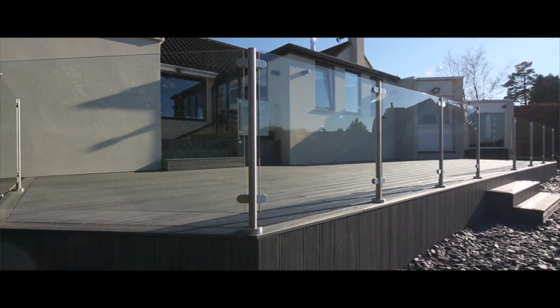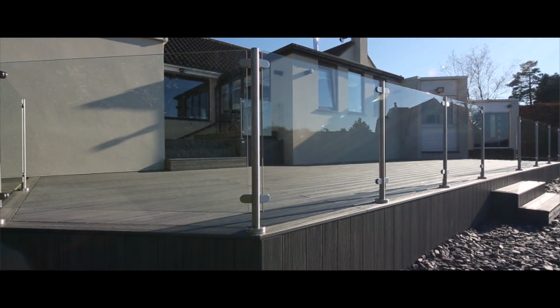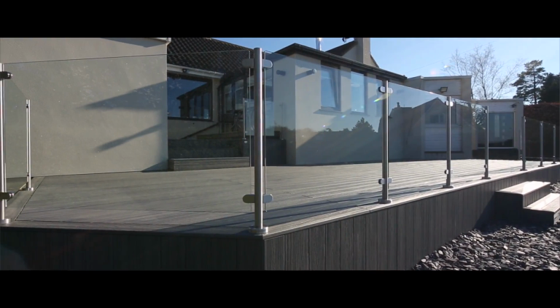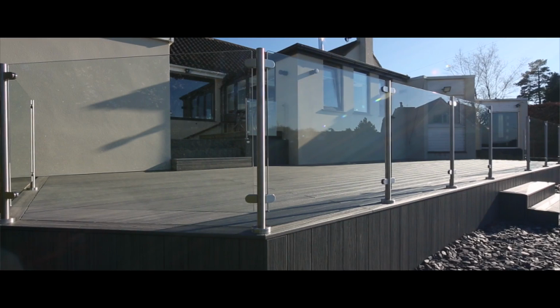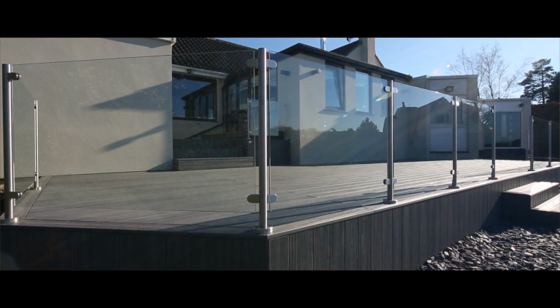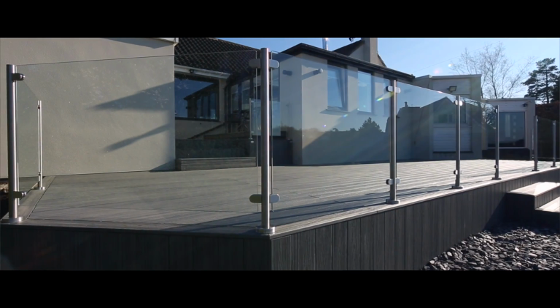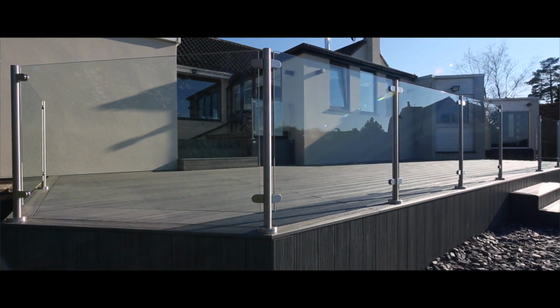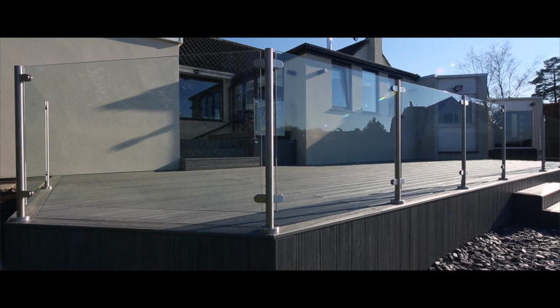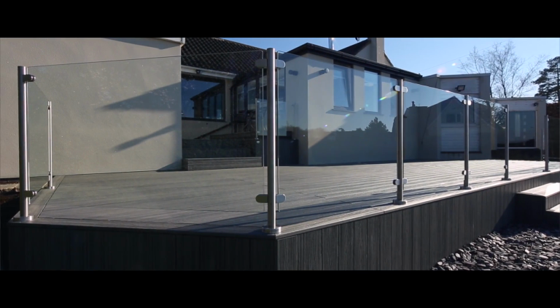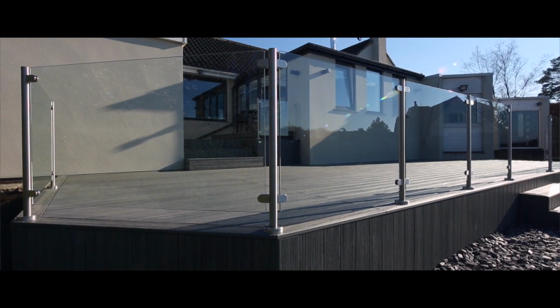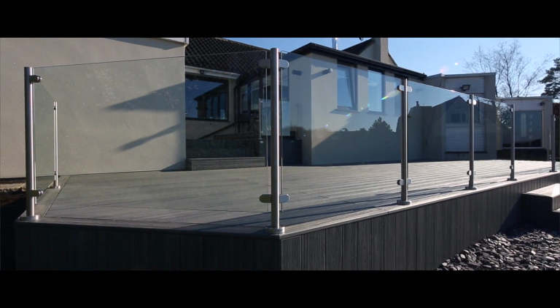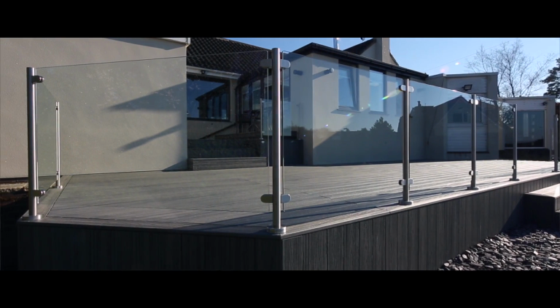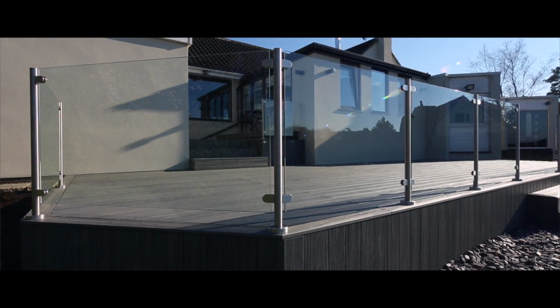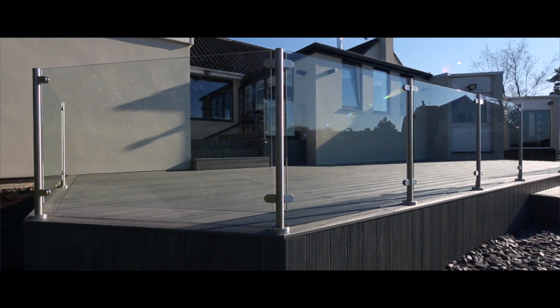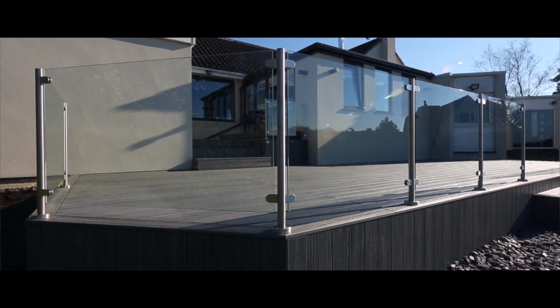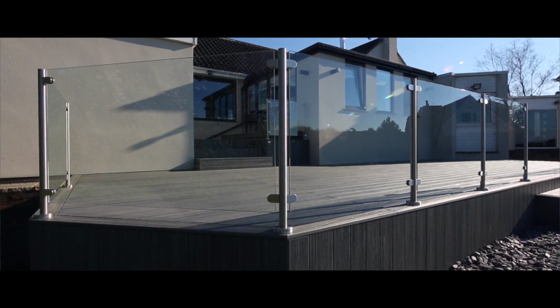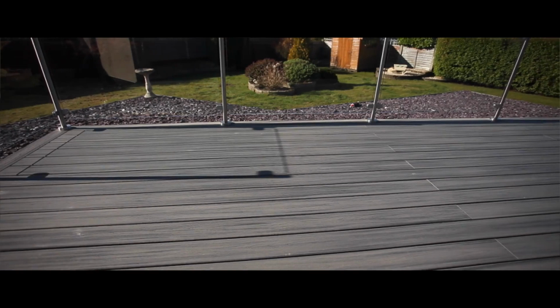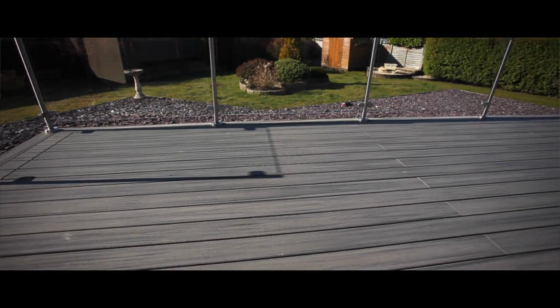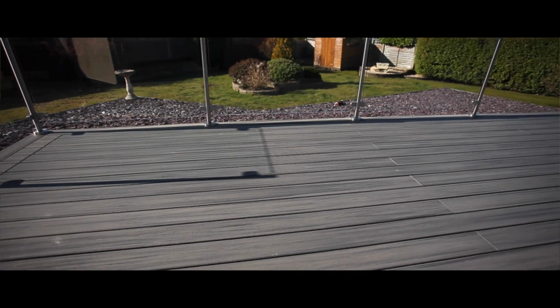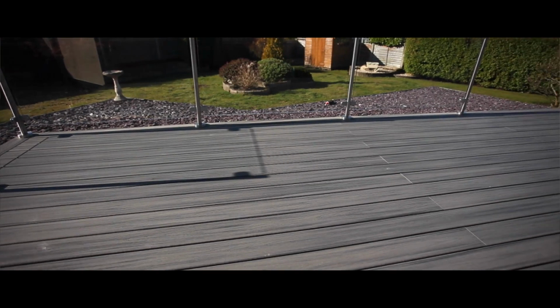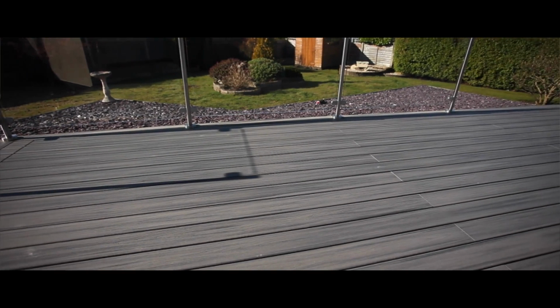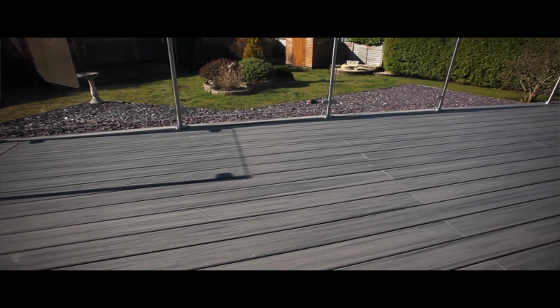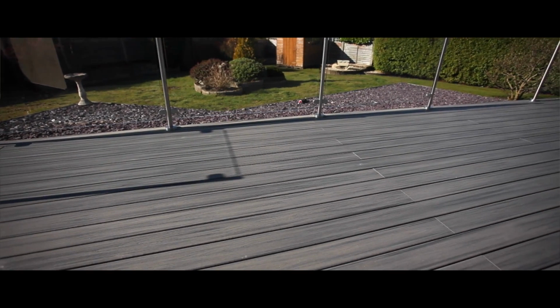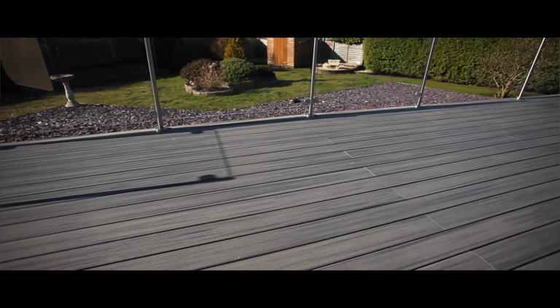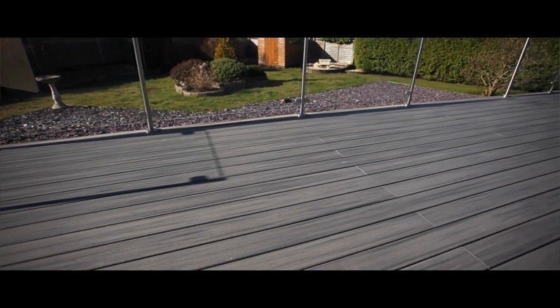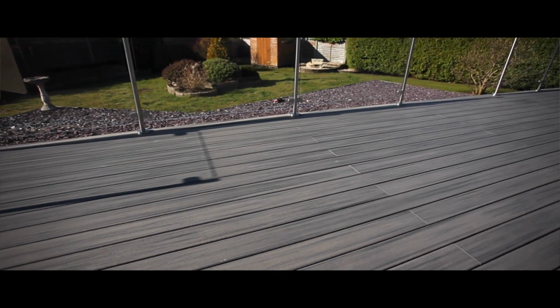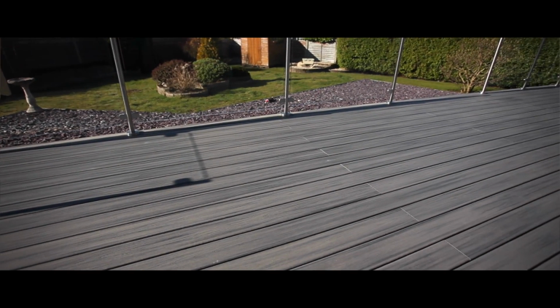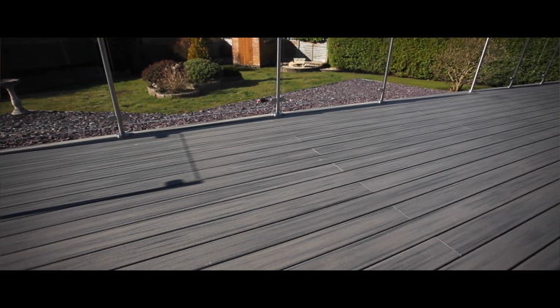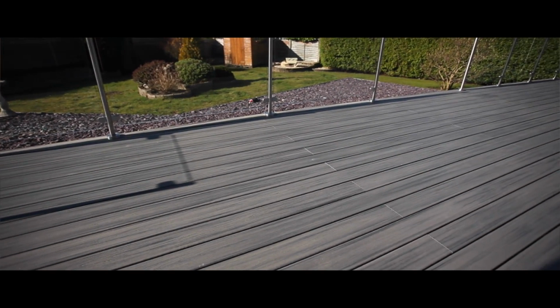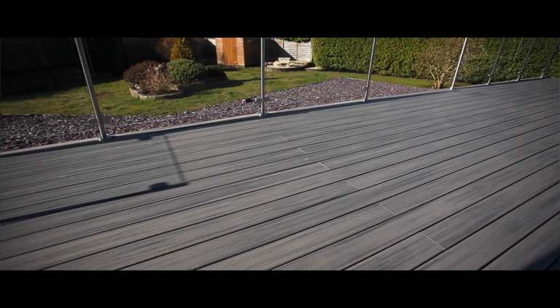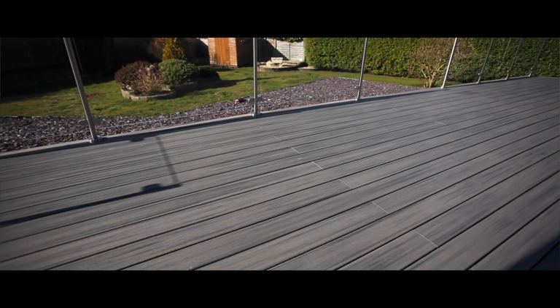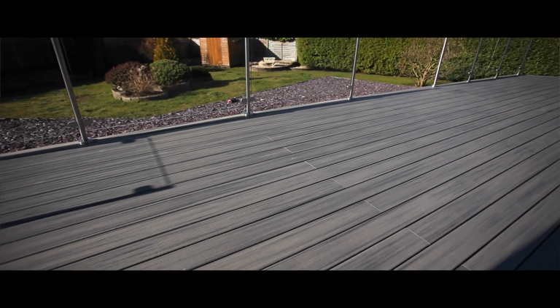Now it's down it's made a huge difference, it's nice and clean, it's a very big space and it looks fantastic.